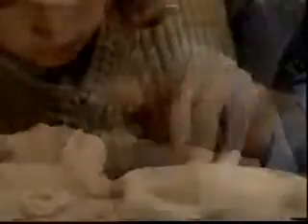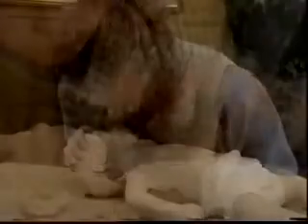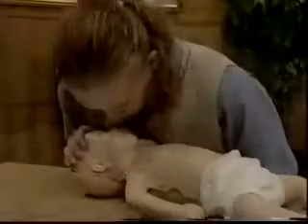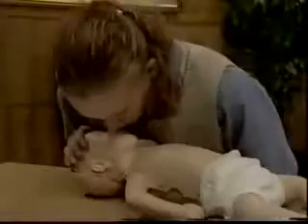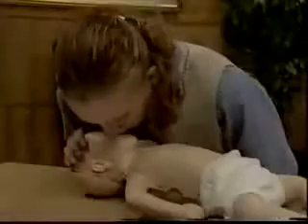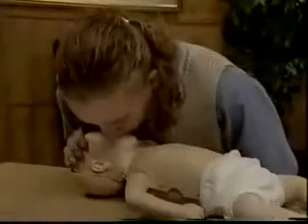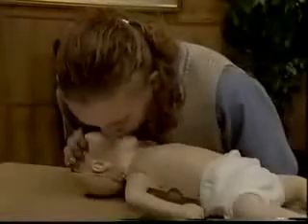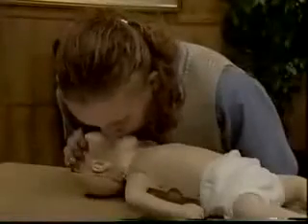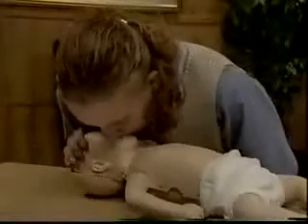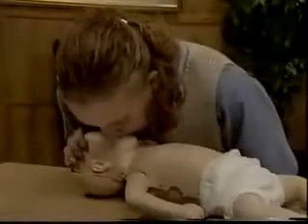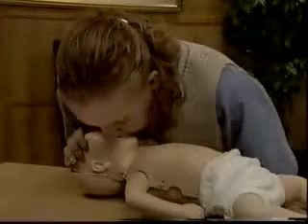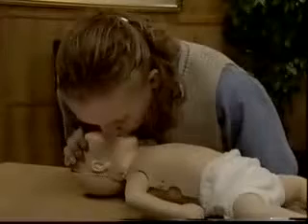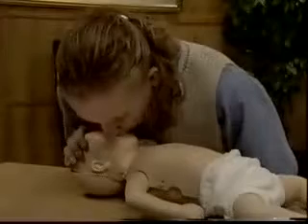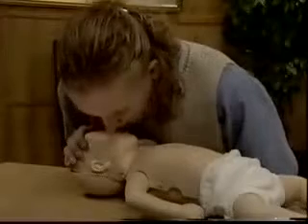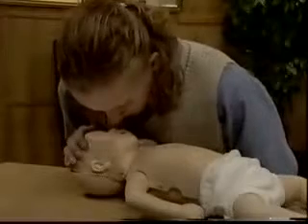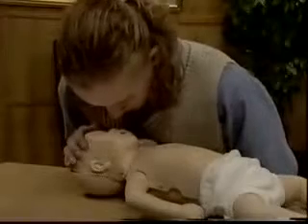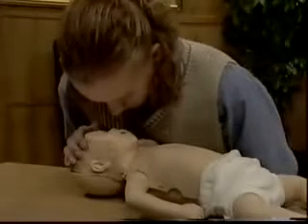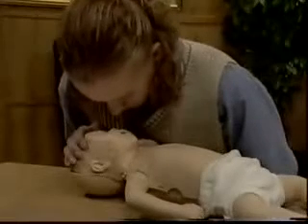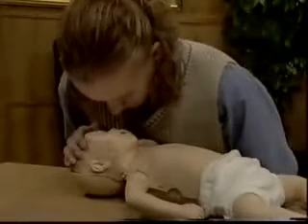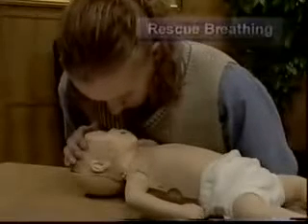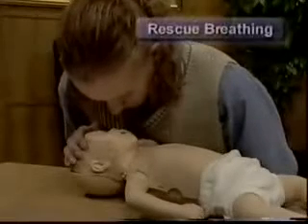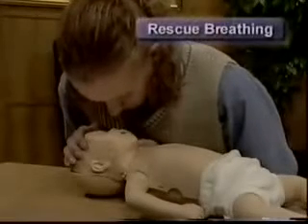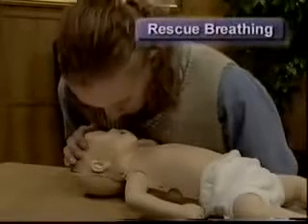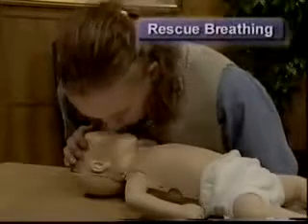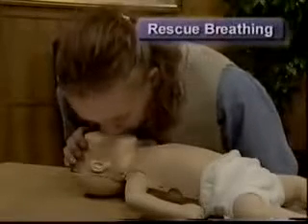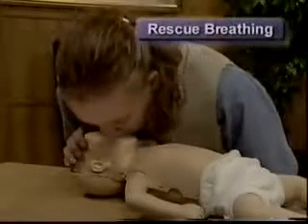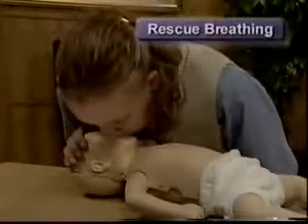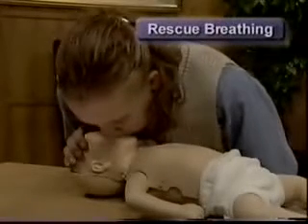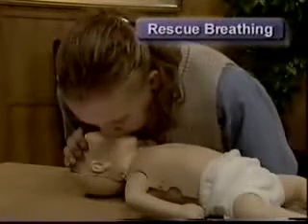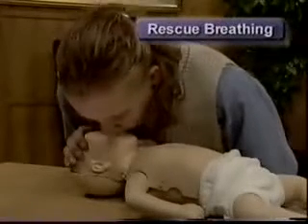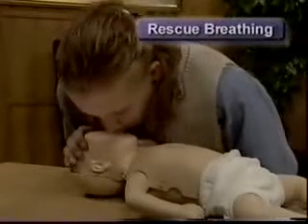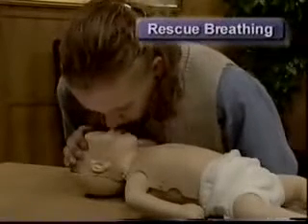If the infant is not breathing but has other signs of circulation, provide only rescue breaths, giving one breath every three seconds.